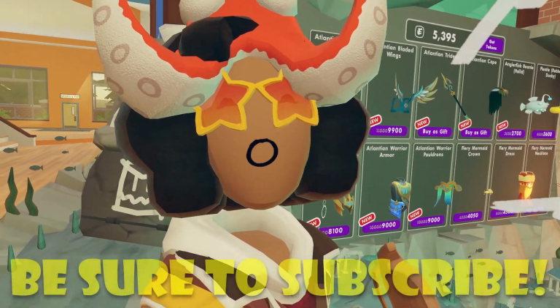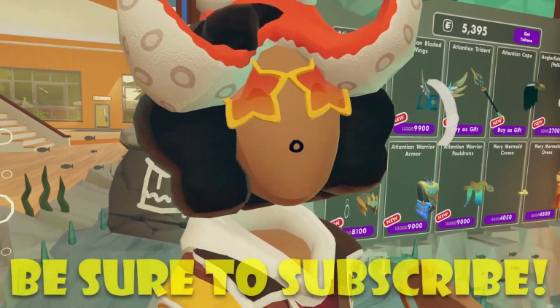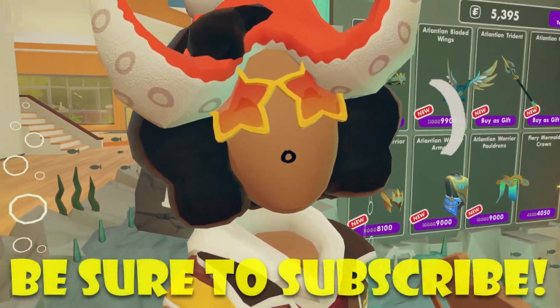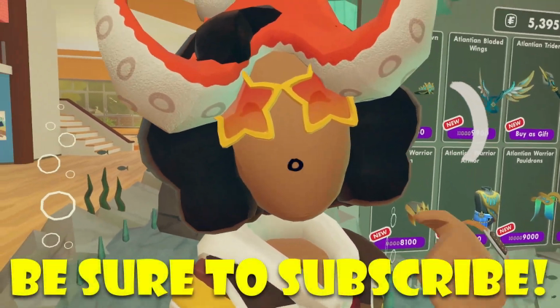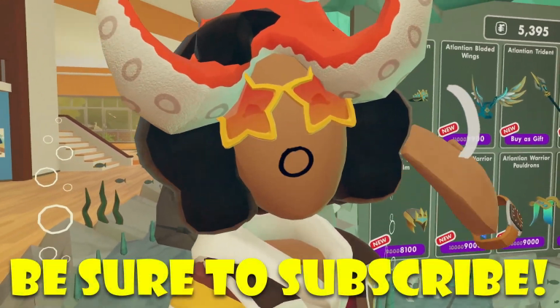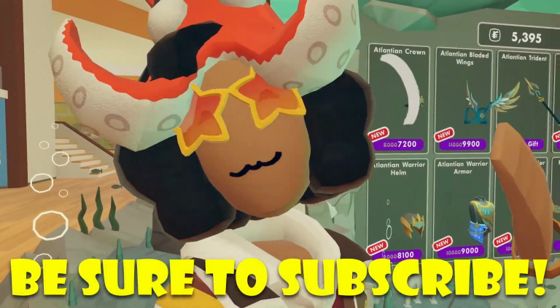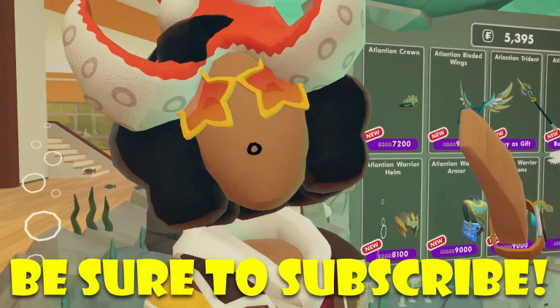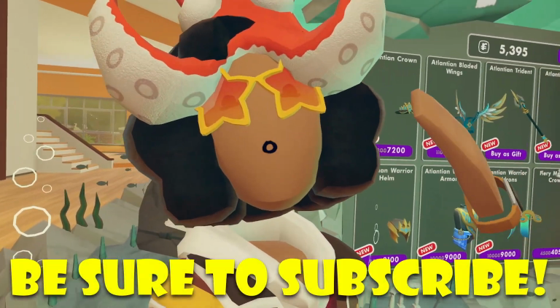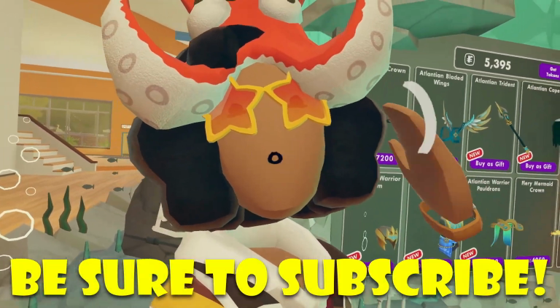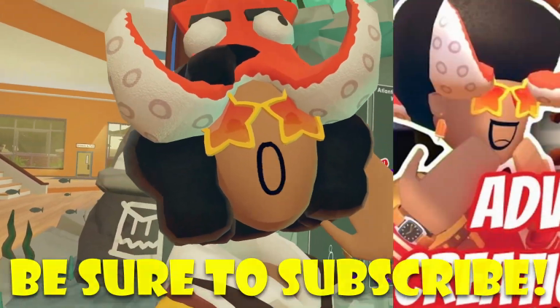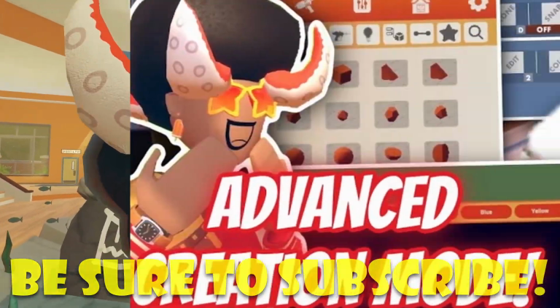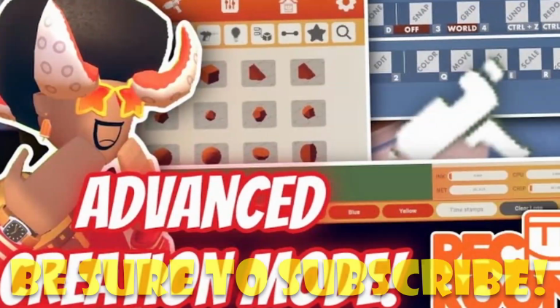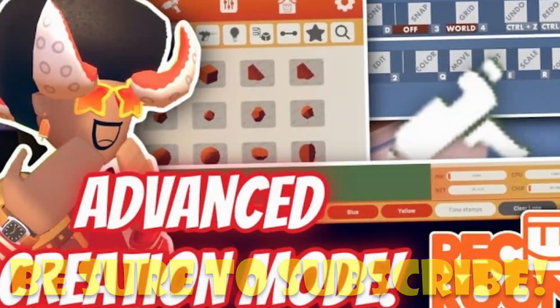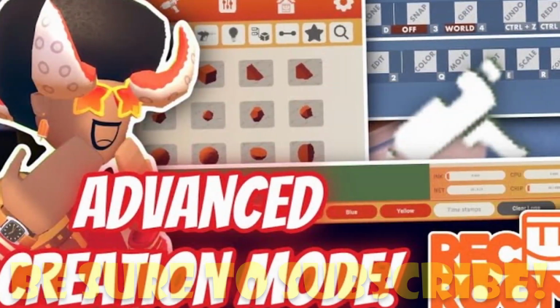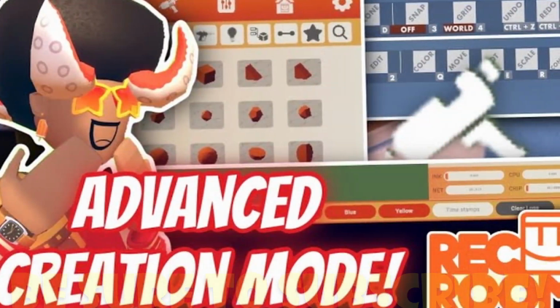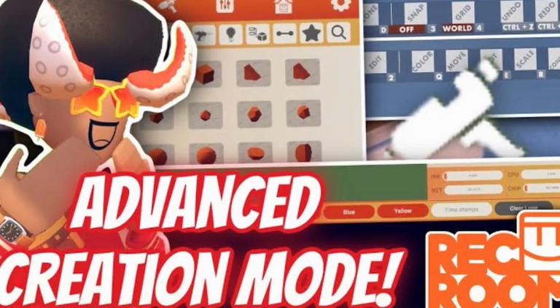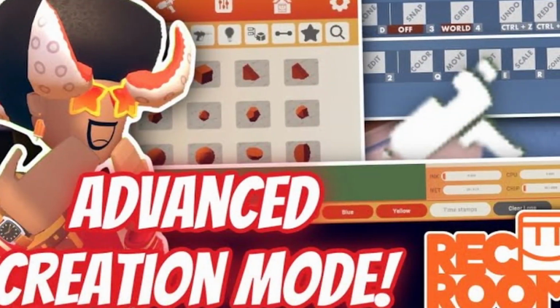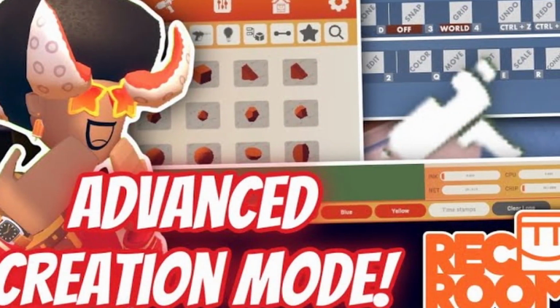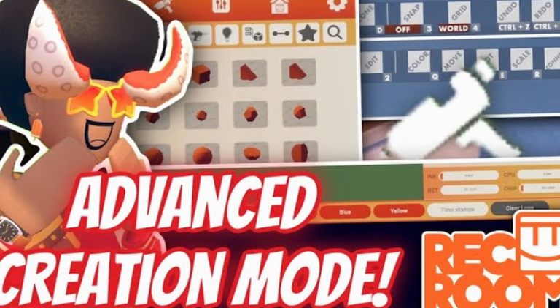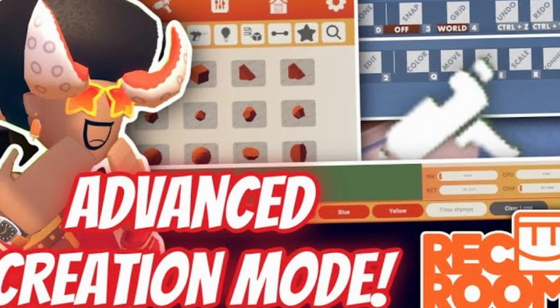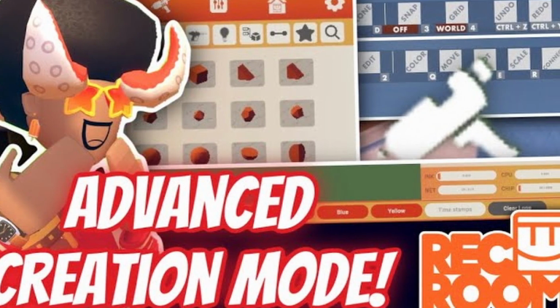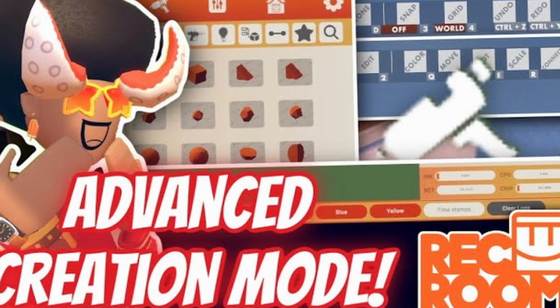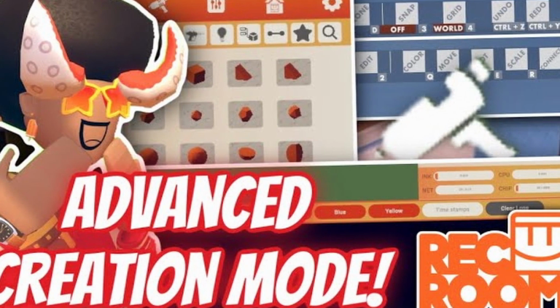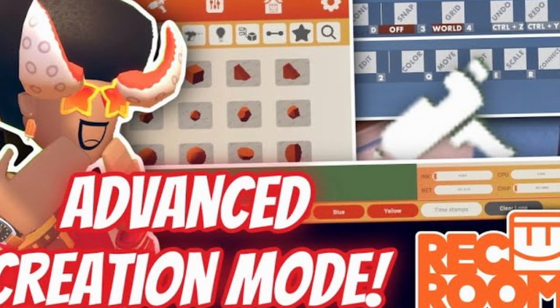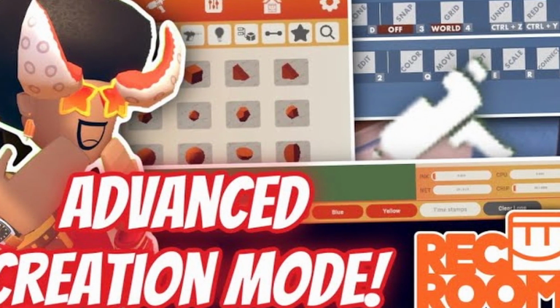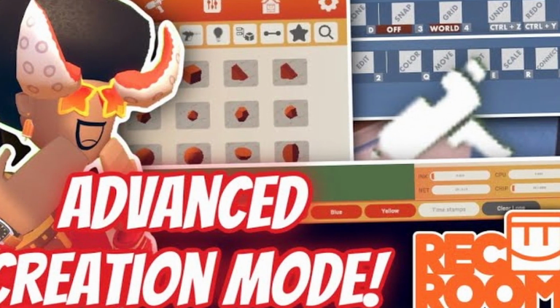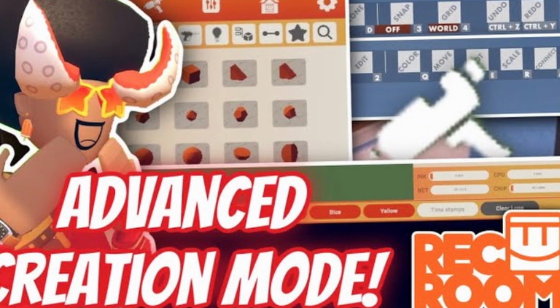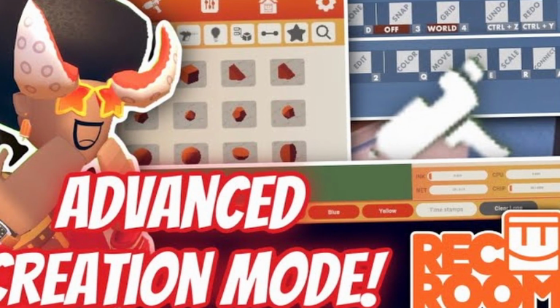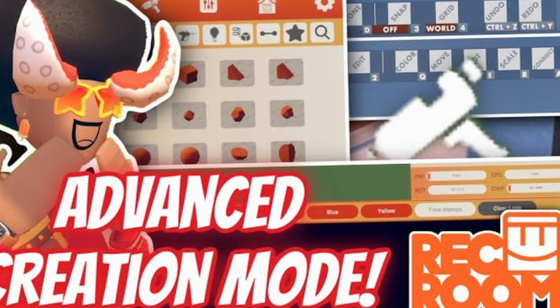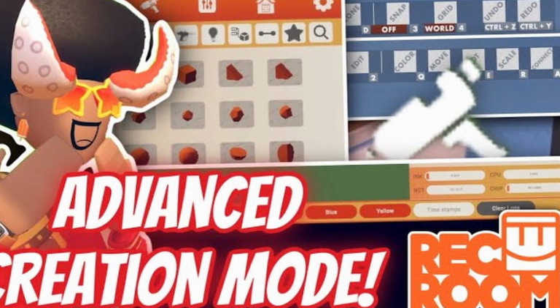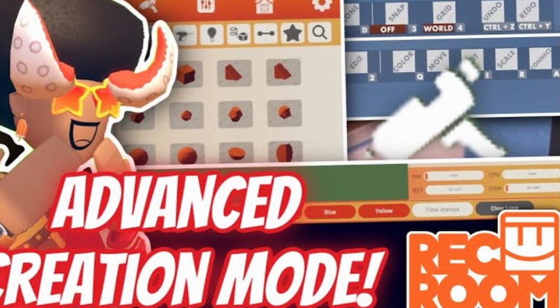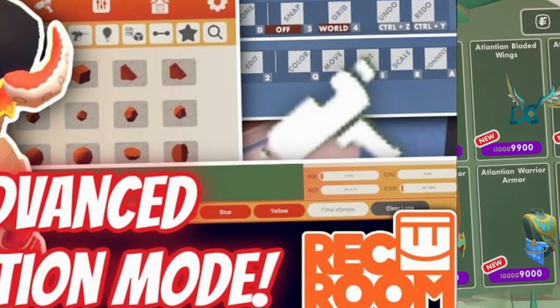They fixed a bug where Advanced Creation Mode menus would flicker when working with compound objects. Basically, Advanced Creation Mode has been out before and I've made a few videos about it already, but it seems like it's officially out to everyone now.